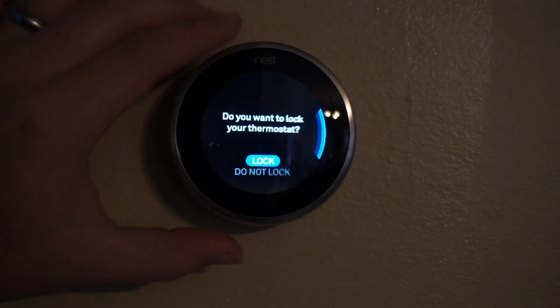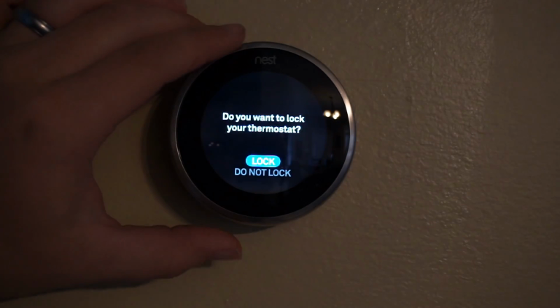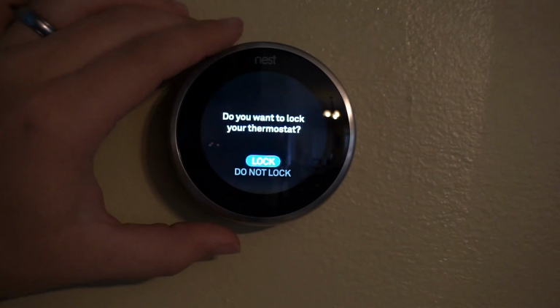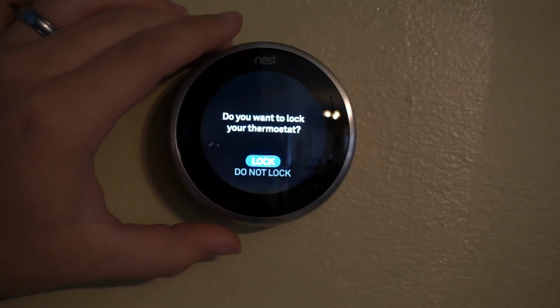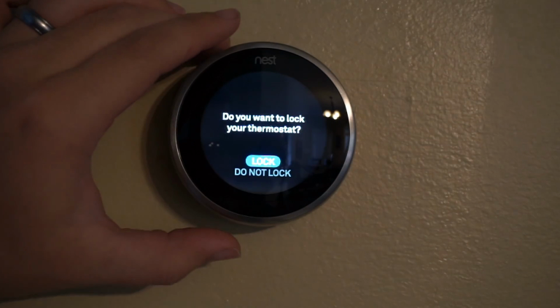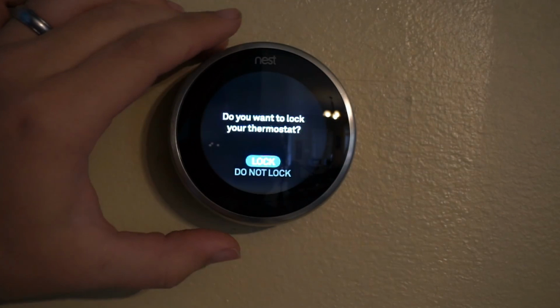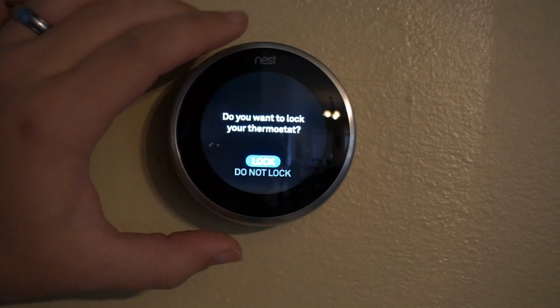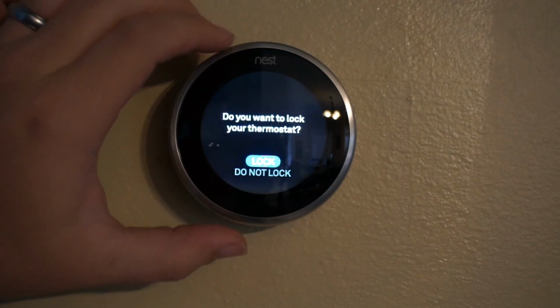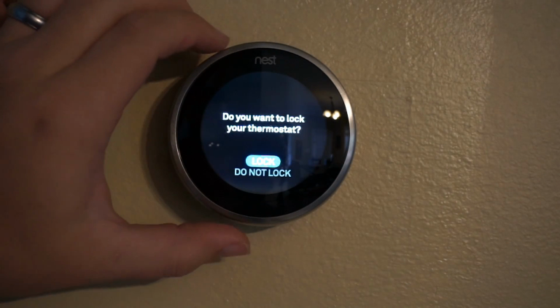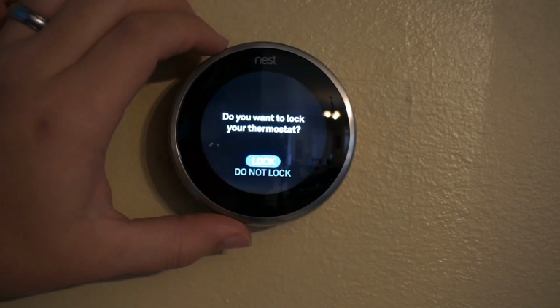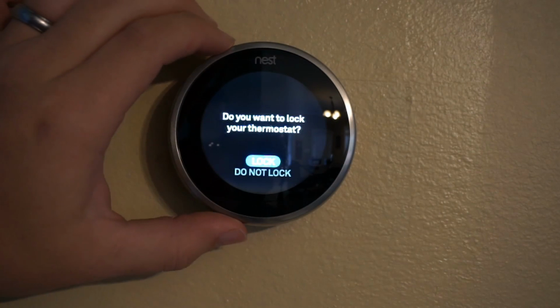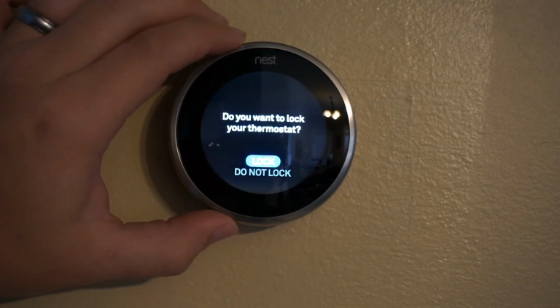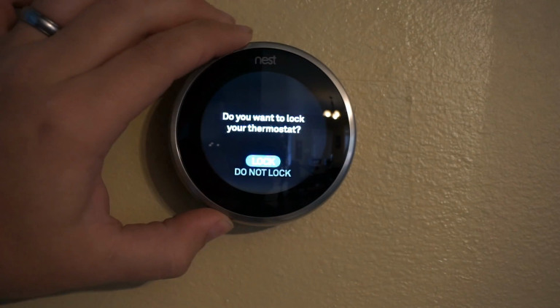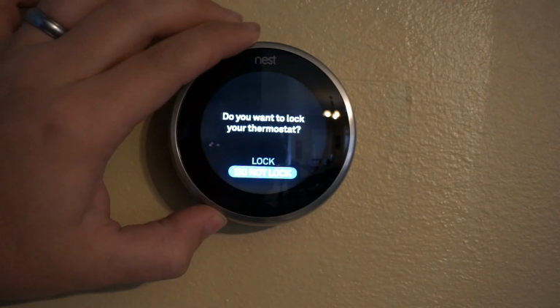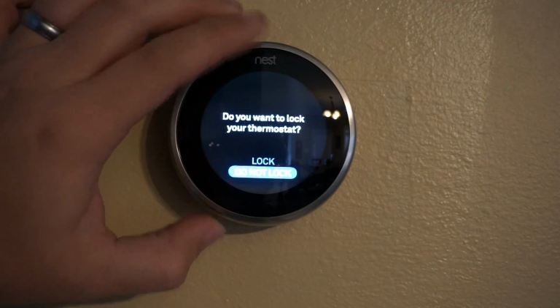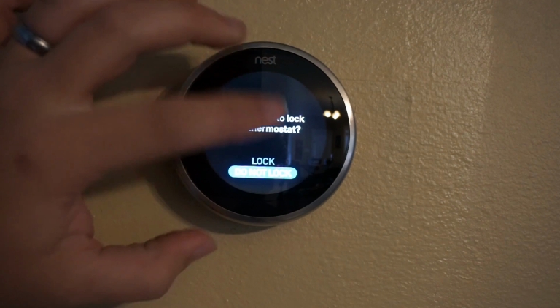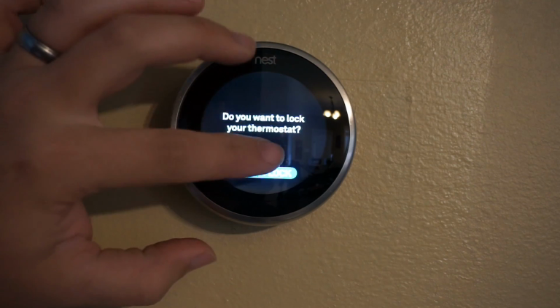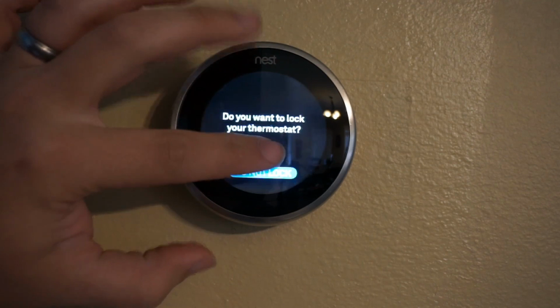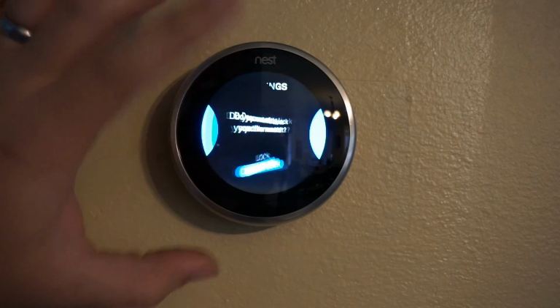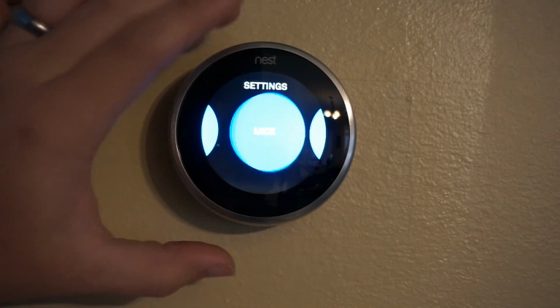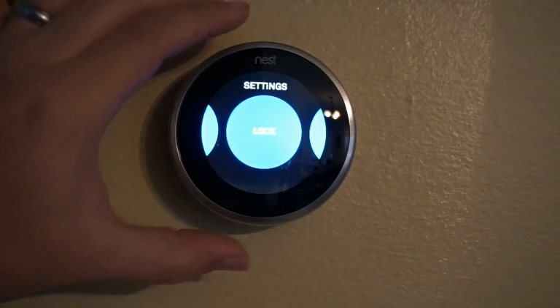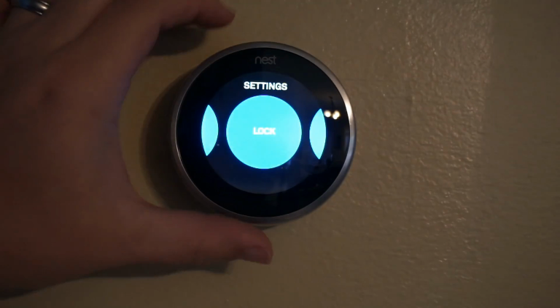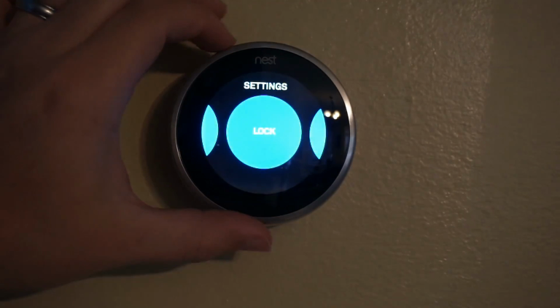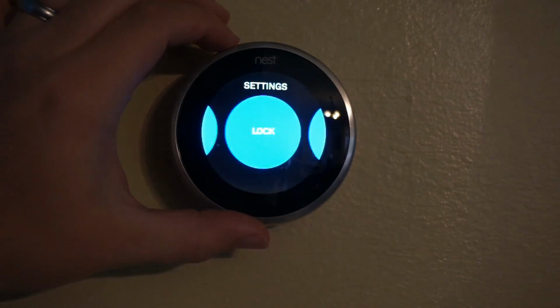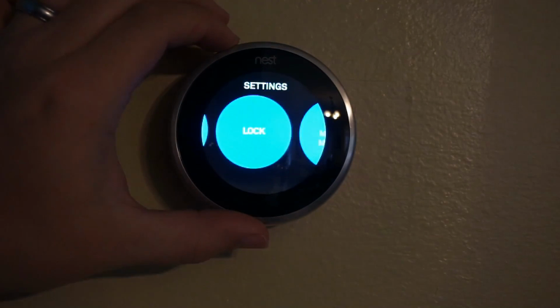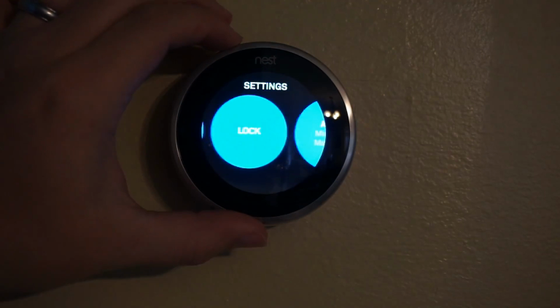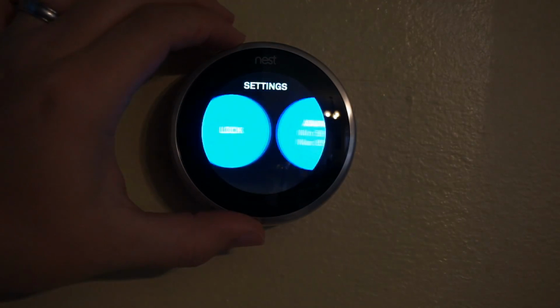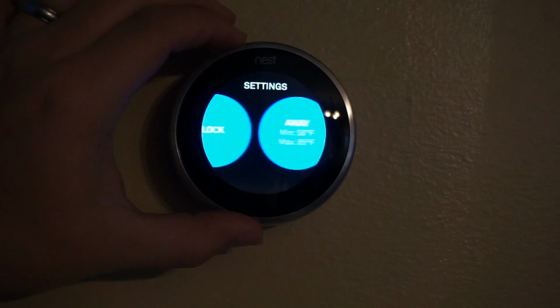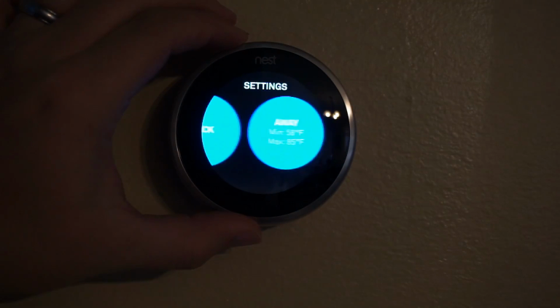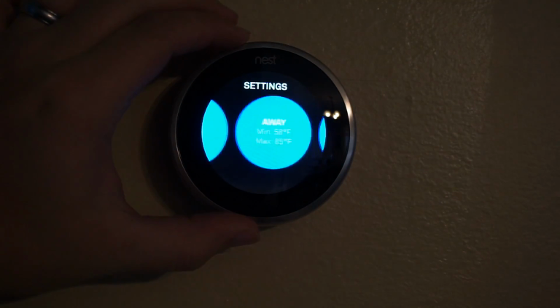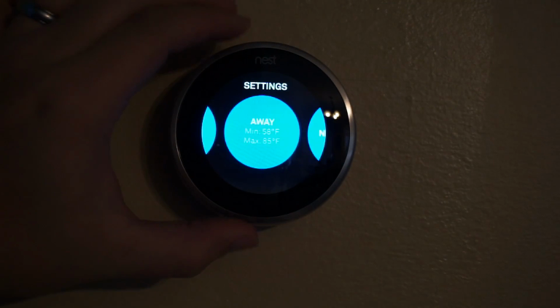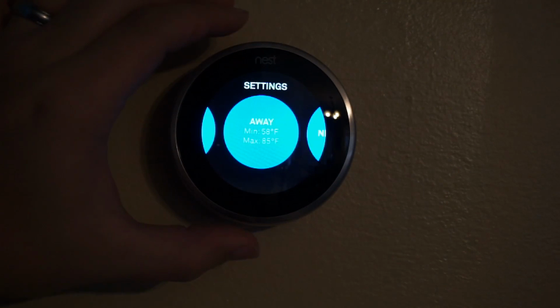If you have children, the lock function gives you the ability to lock the thermostat, which is really nice.